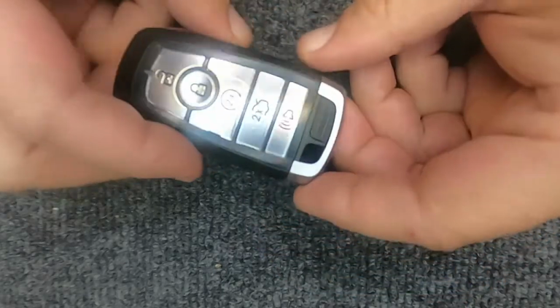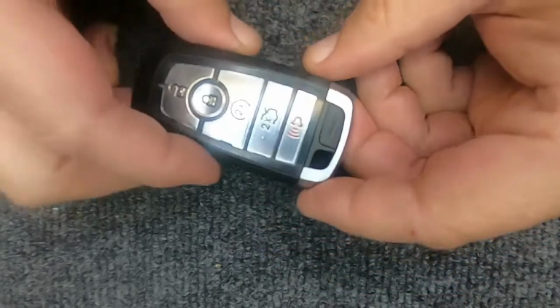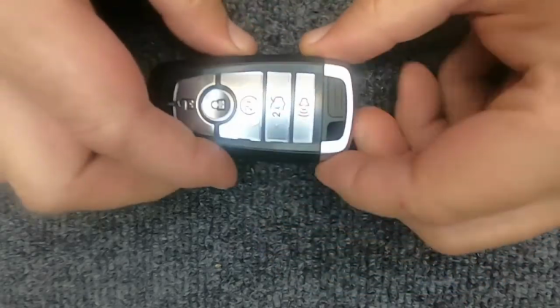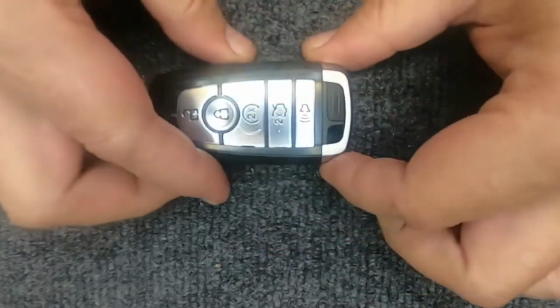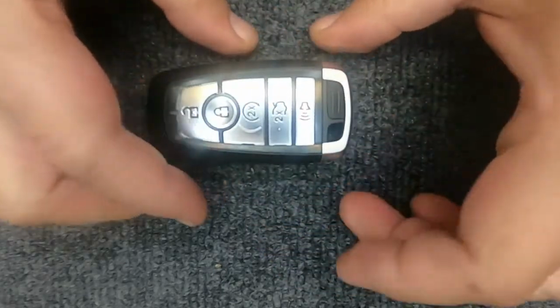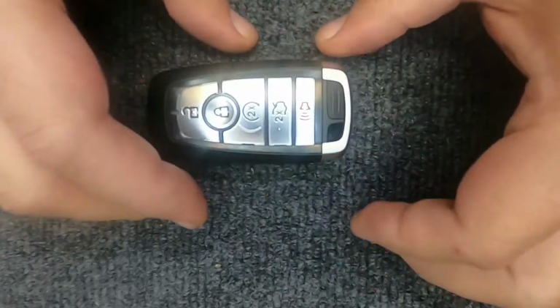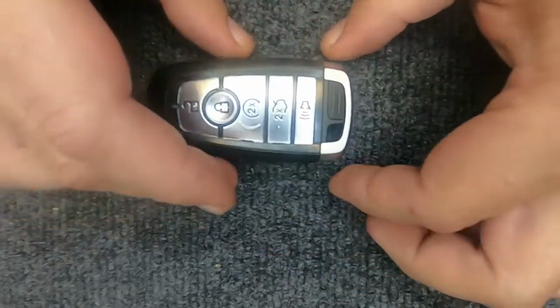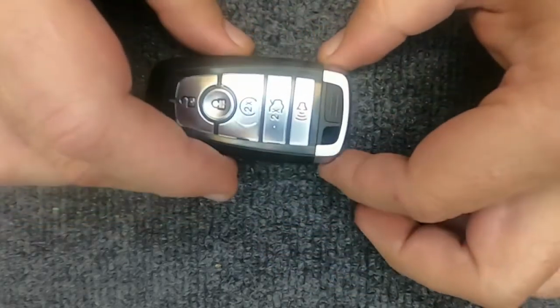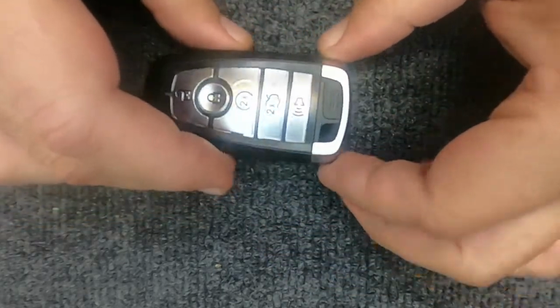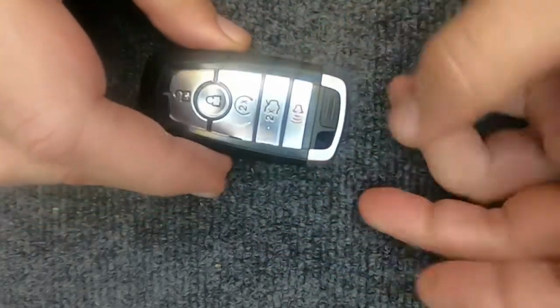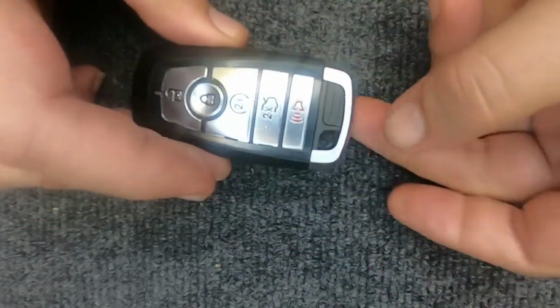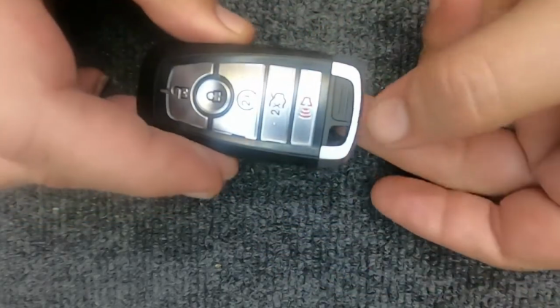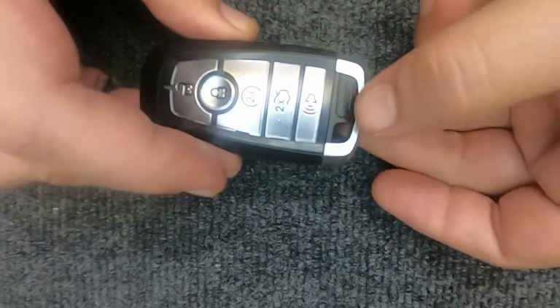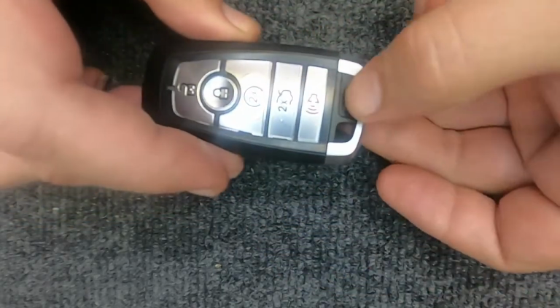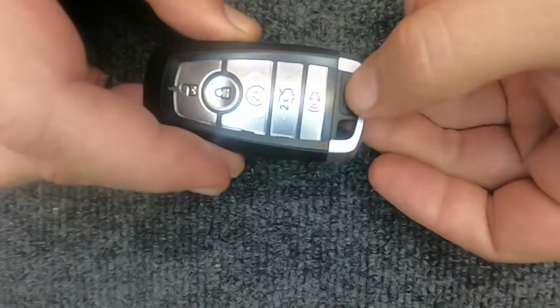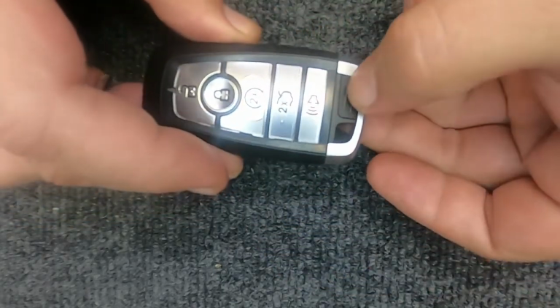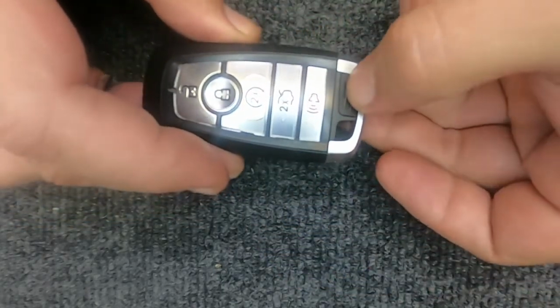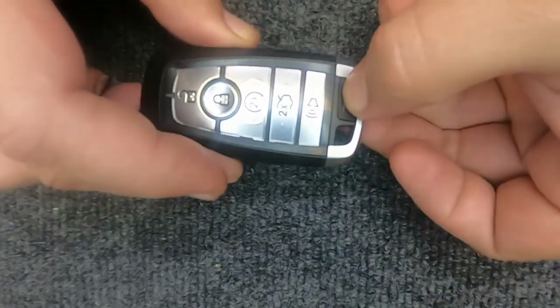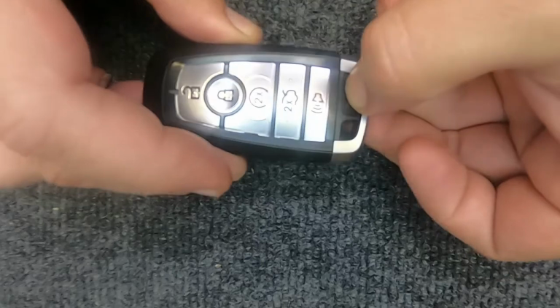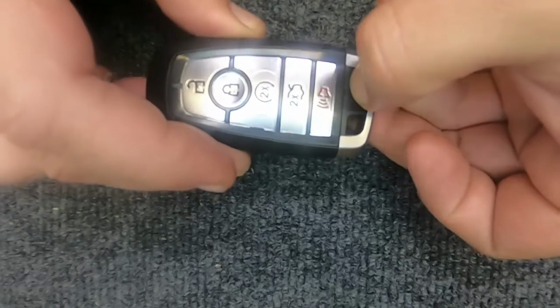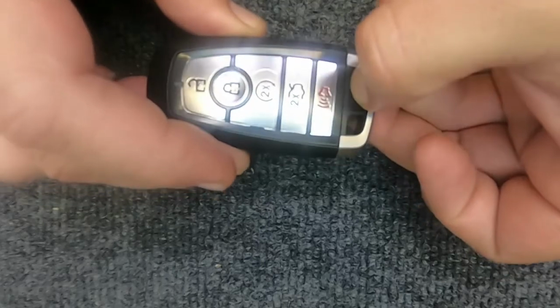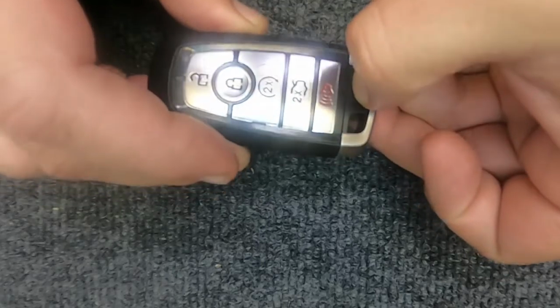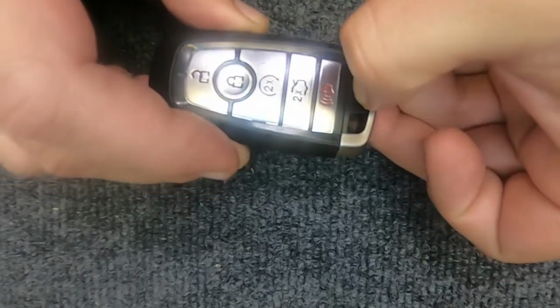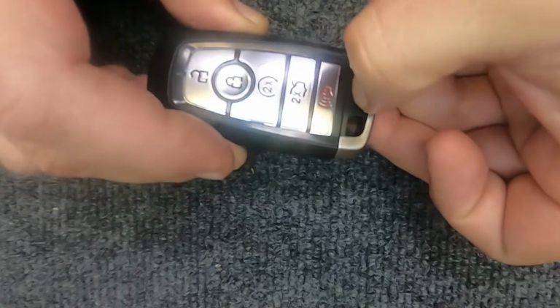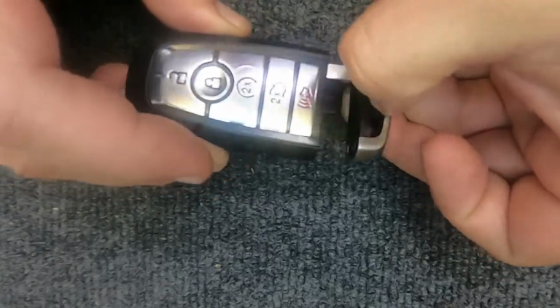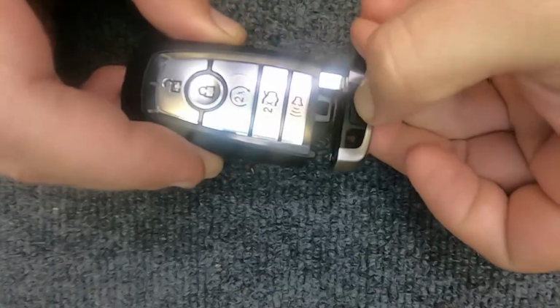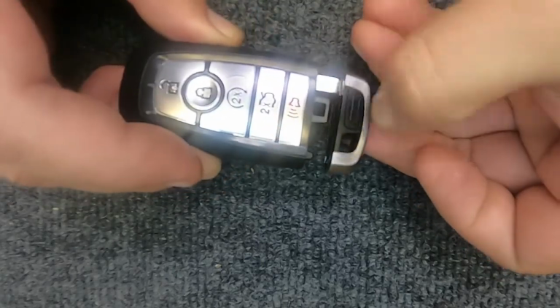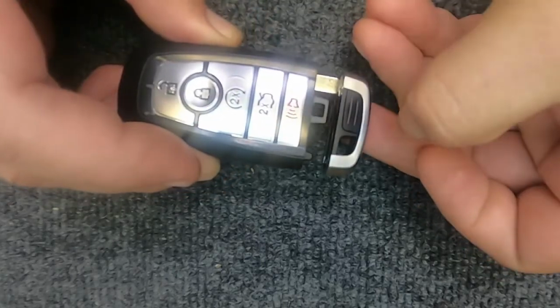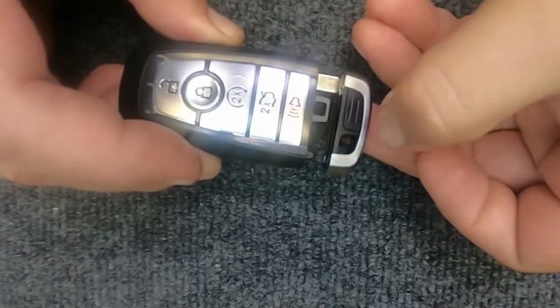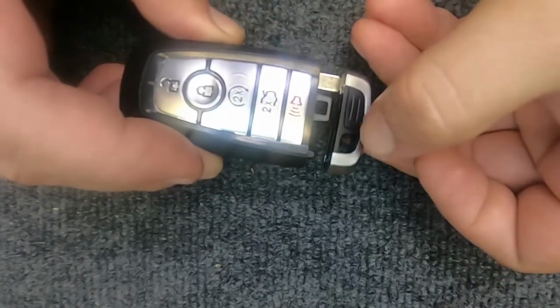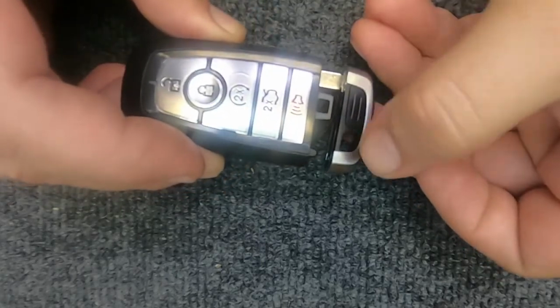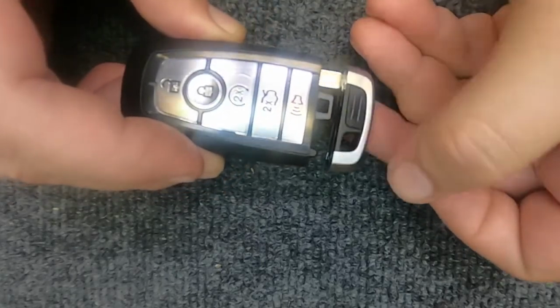This remote here — all you need to do is right here at the bottom, go ahead and hit your release.